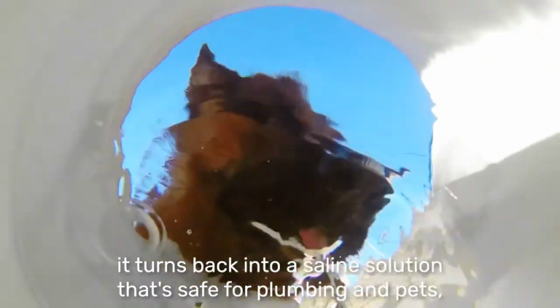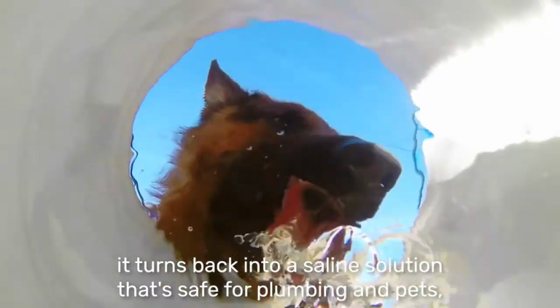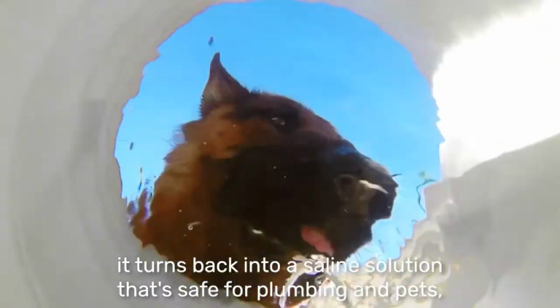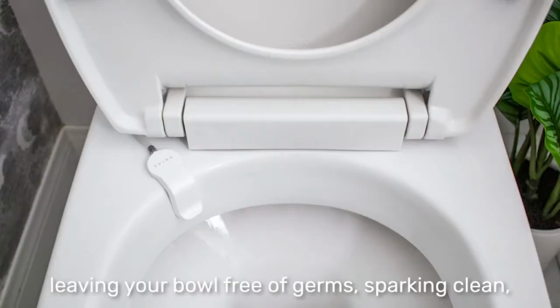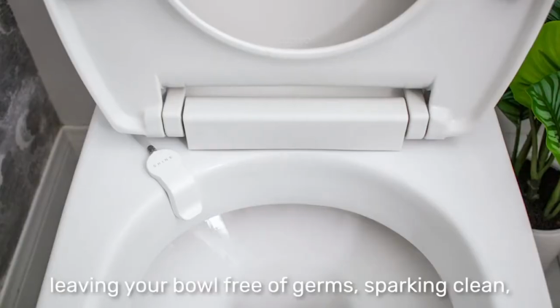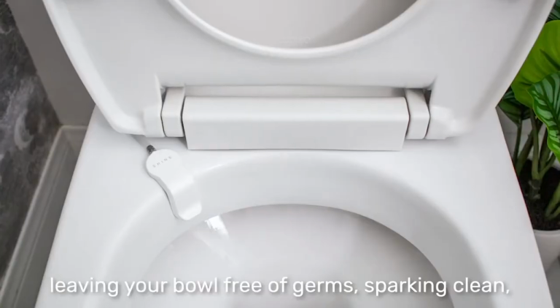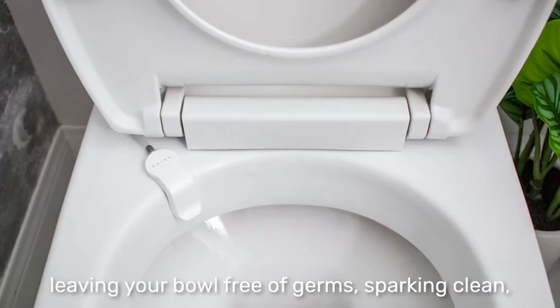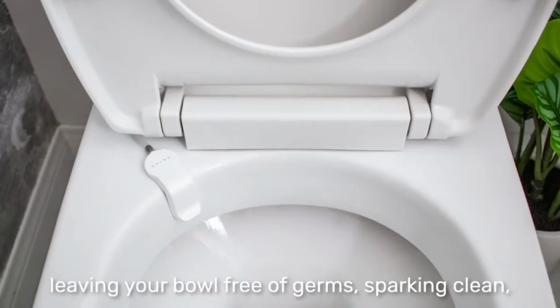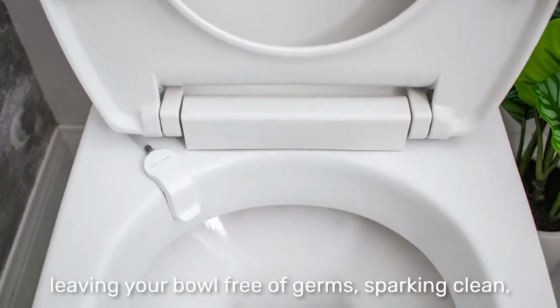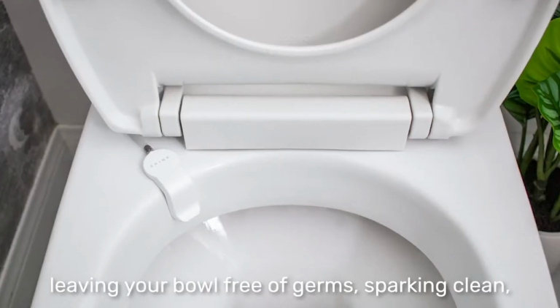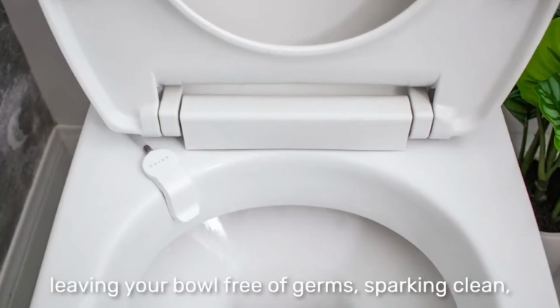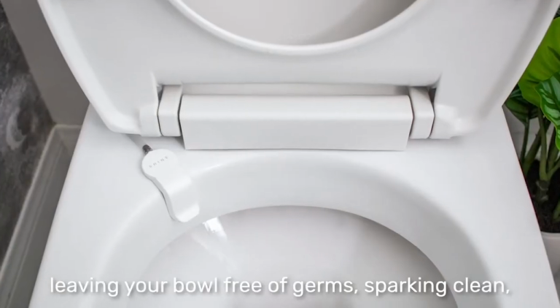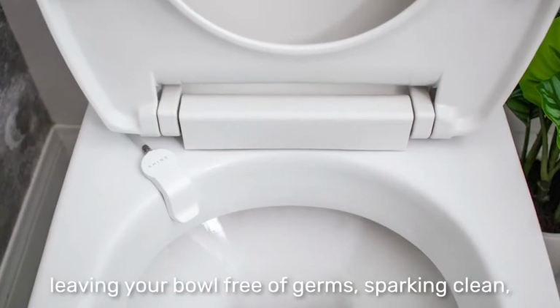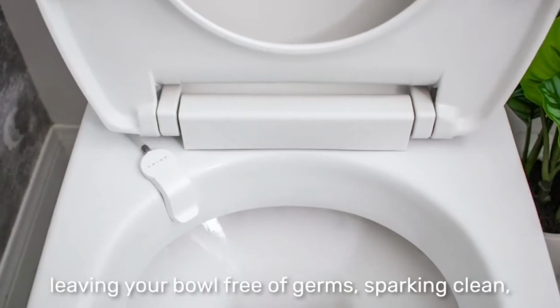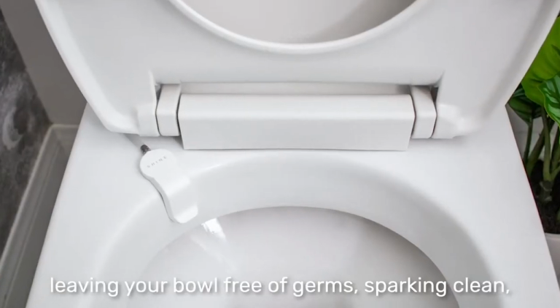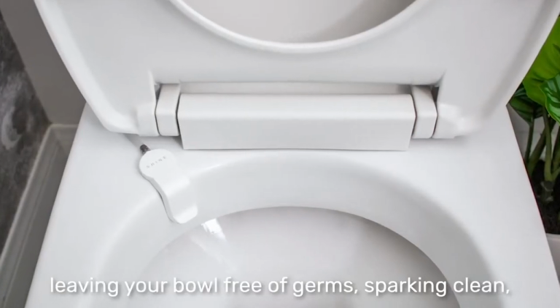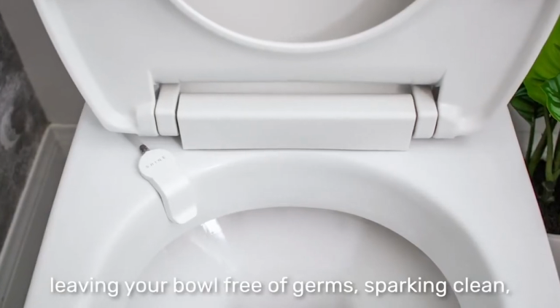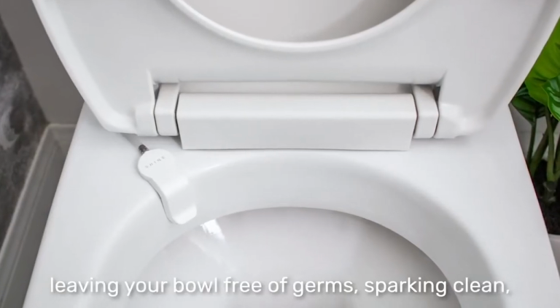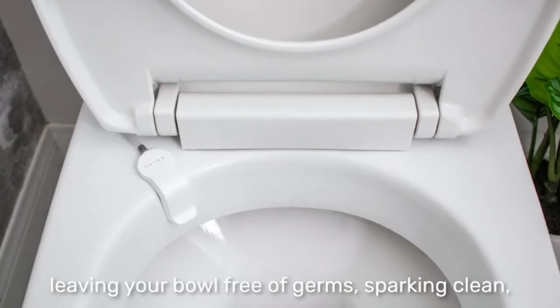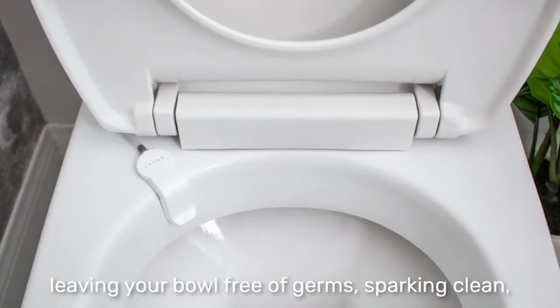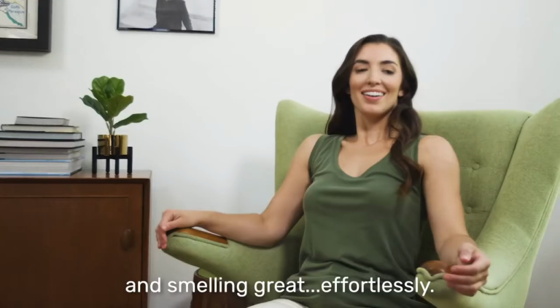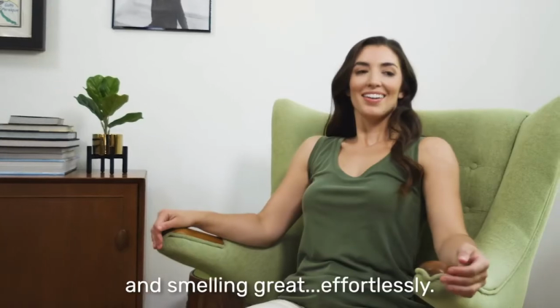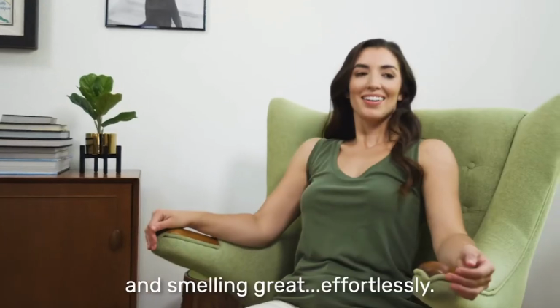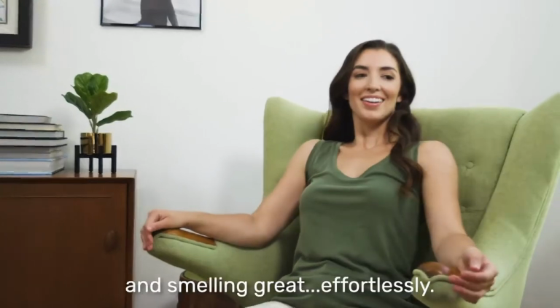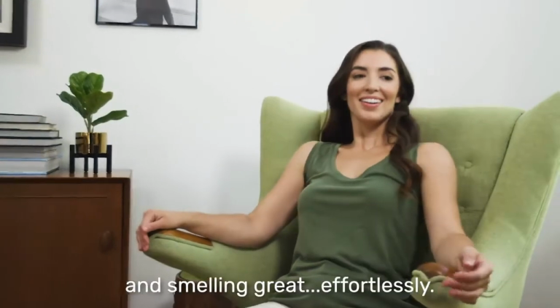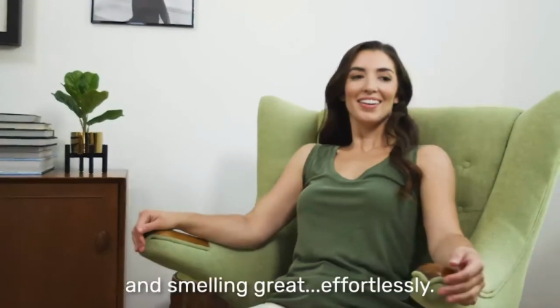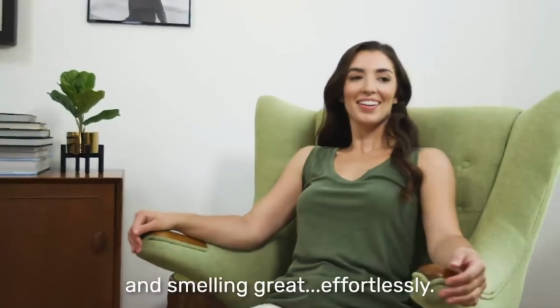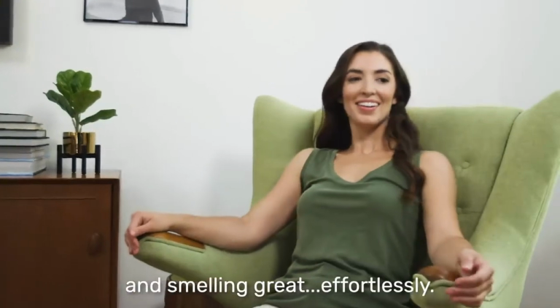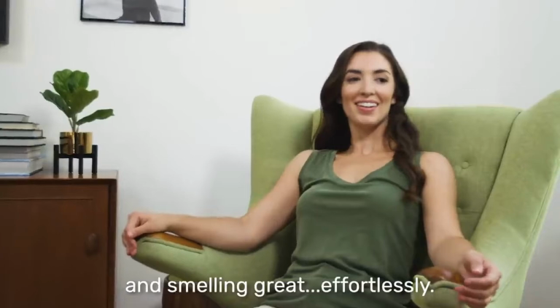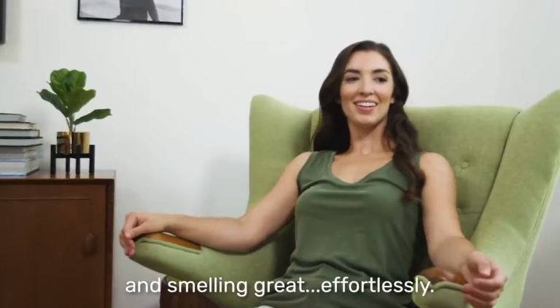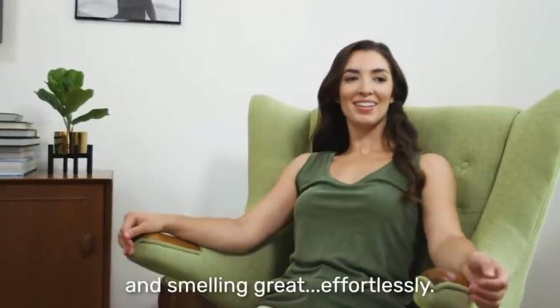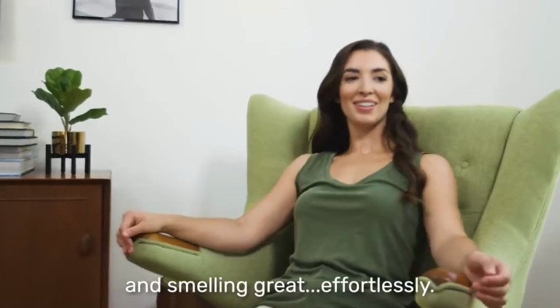Leaving your bowl free of germs, sparkling clean, and smelling great — effortlessly.